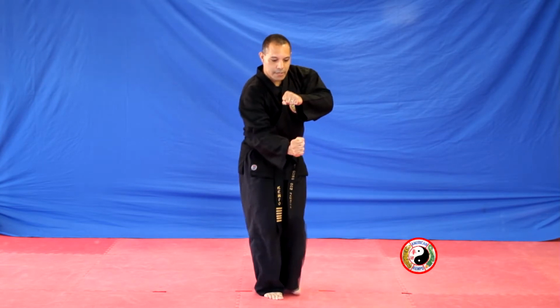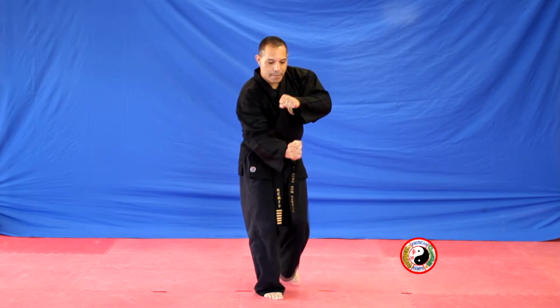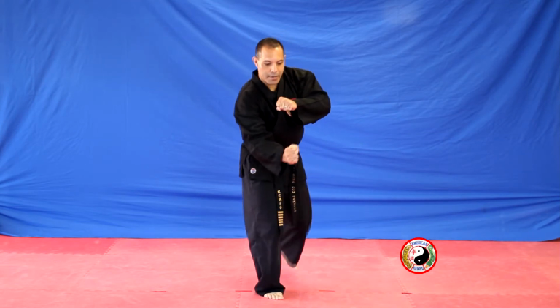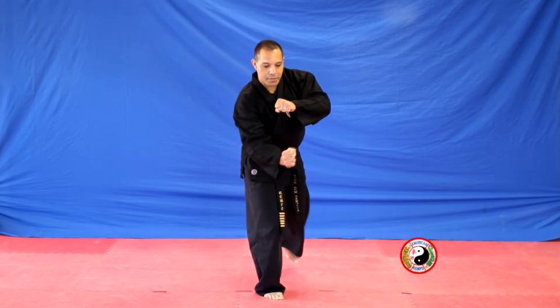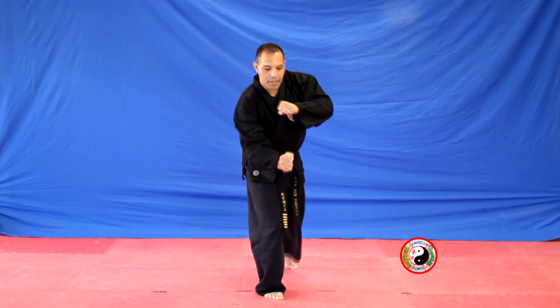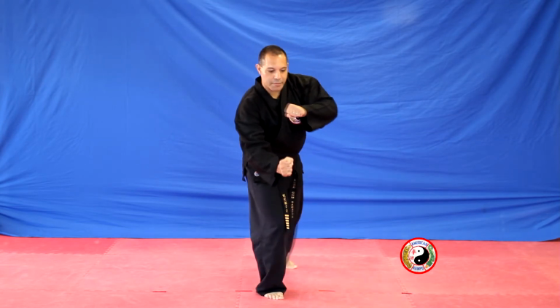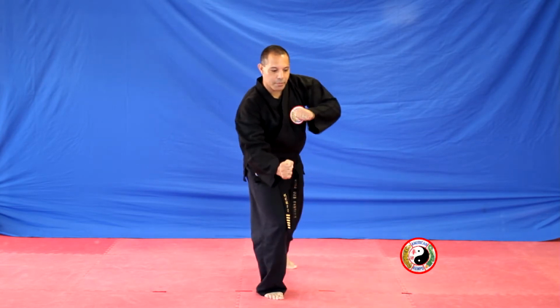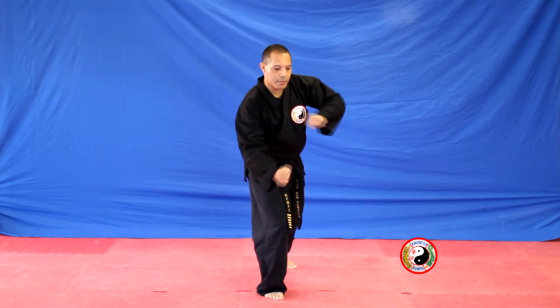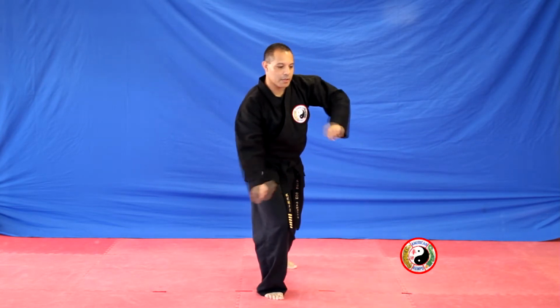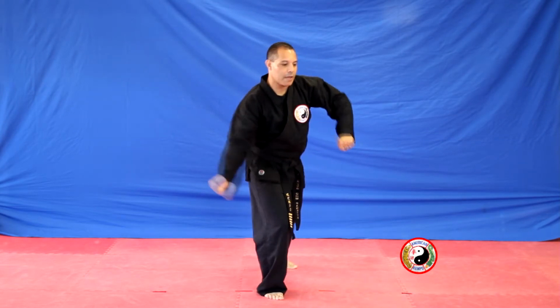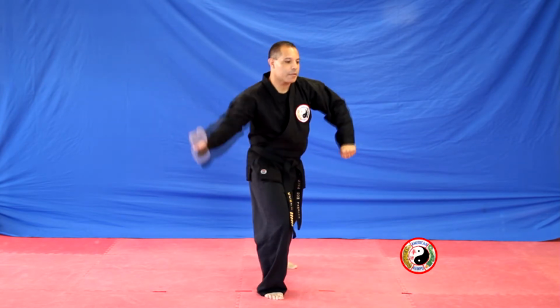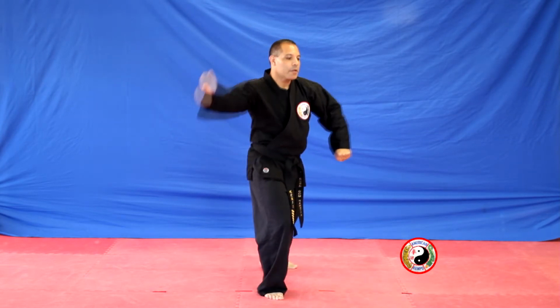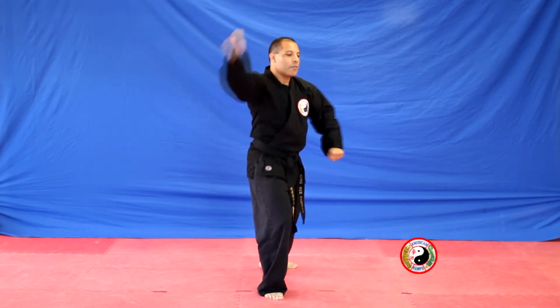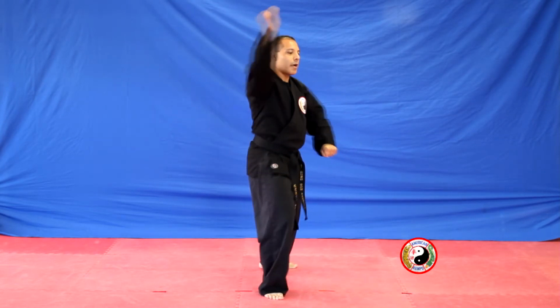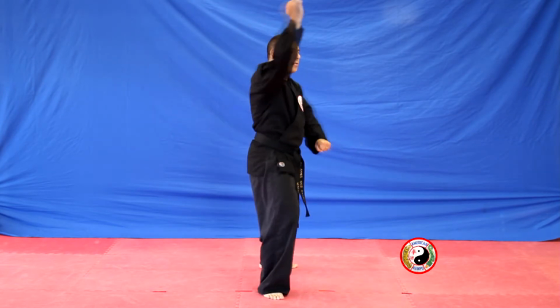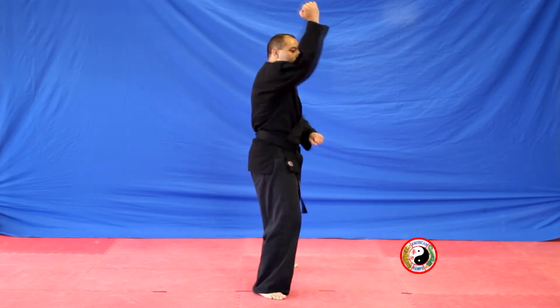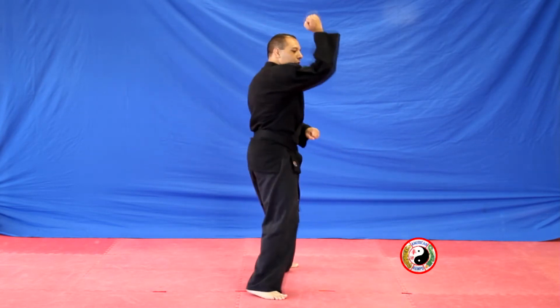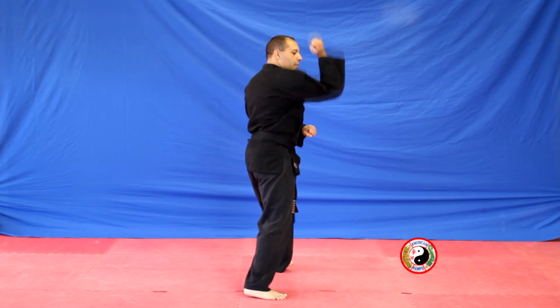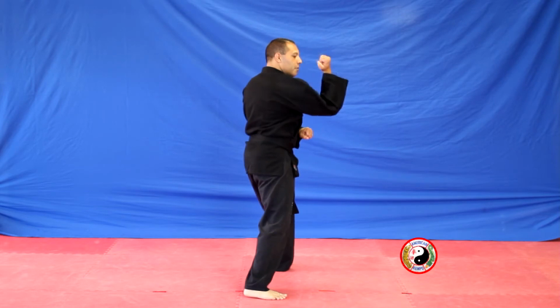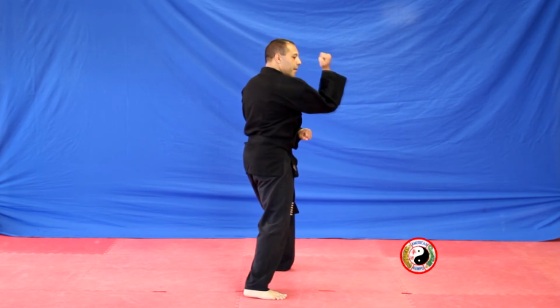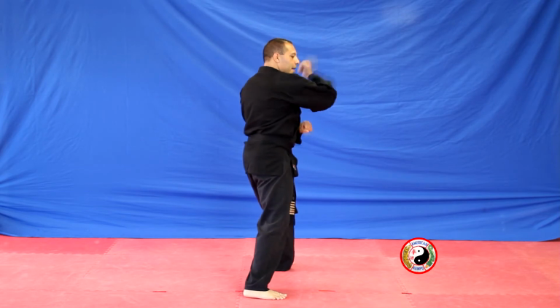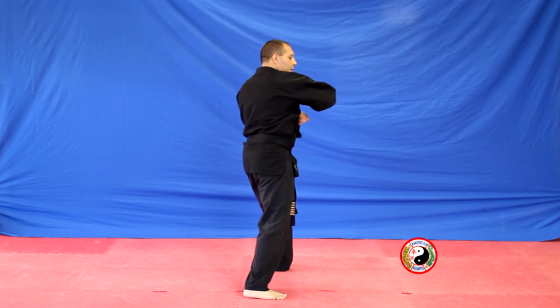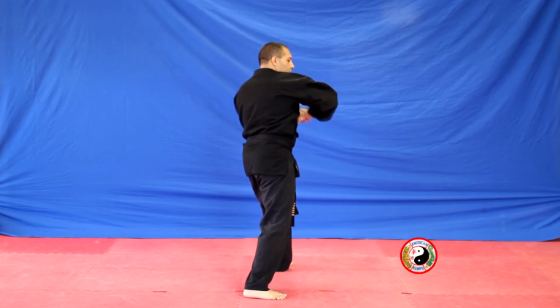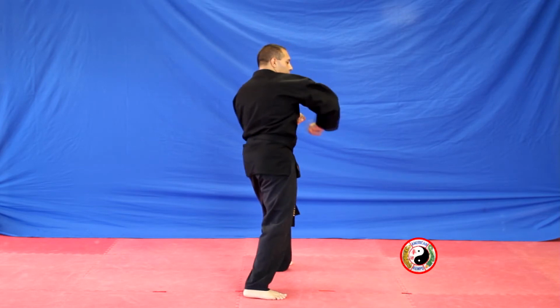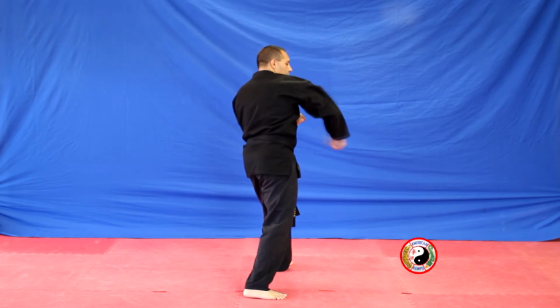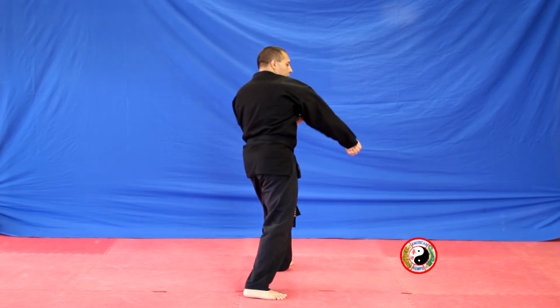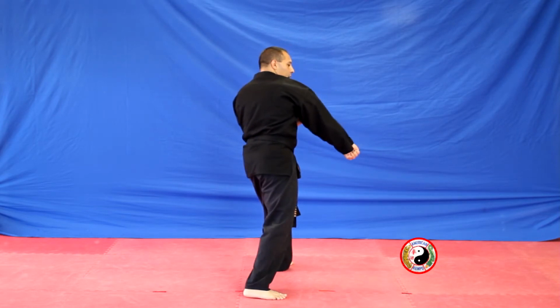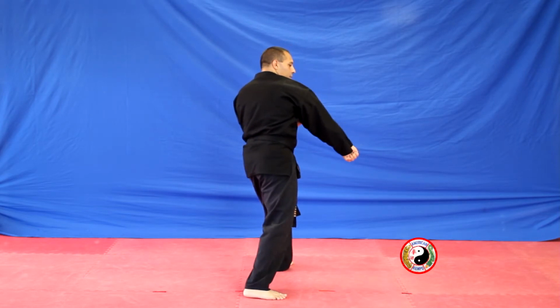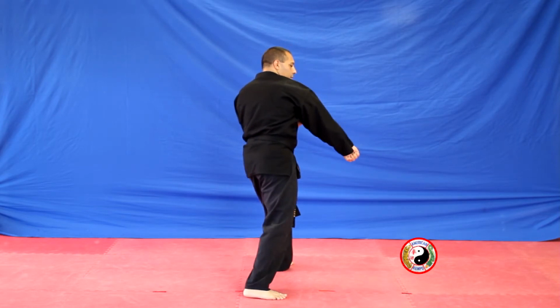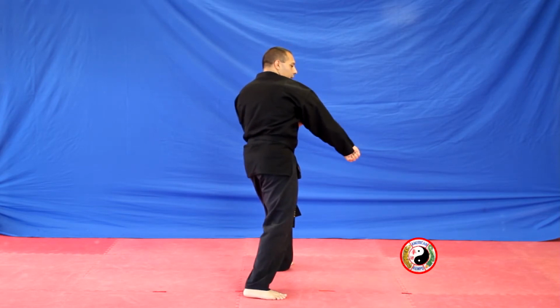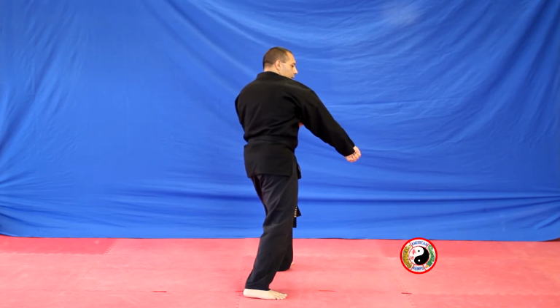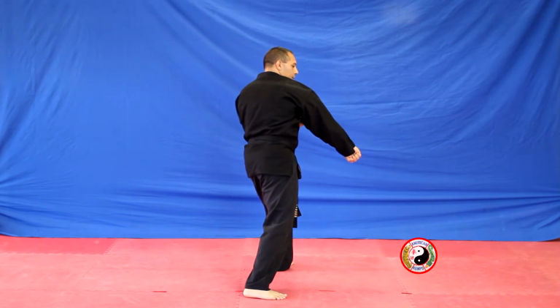Step back with your left, pull with the left, right downwards elbow to the back, right reverse hammer to the side of the head.